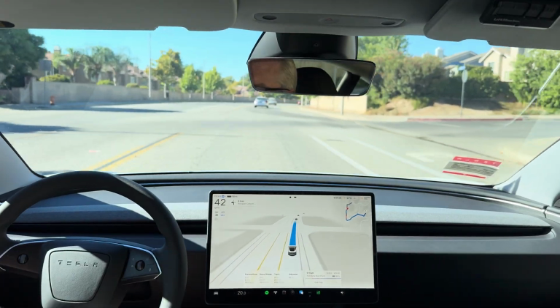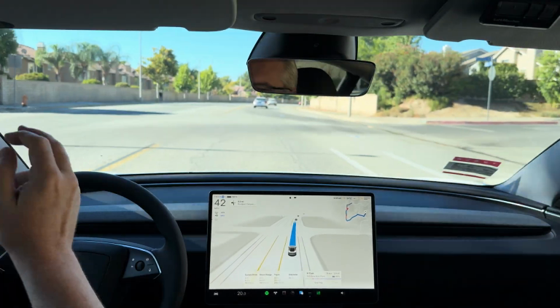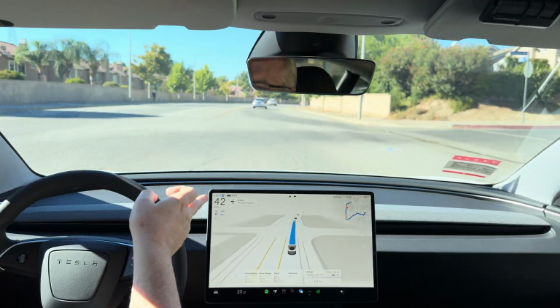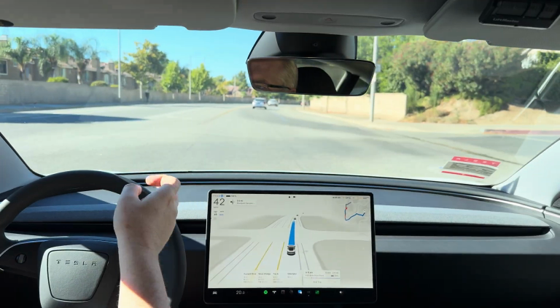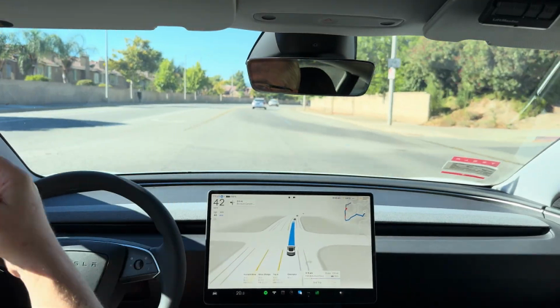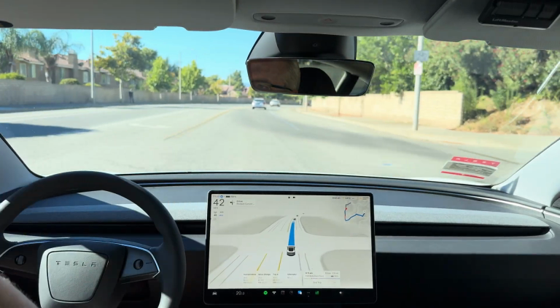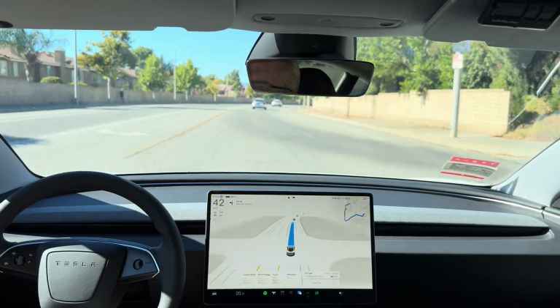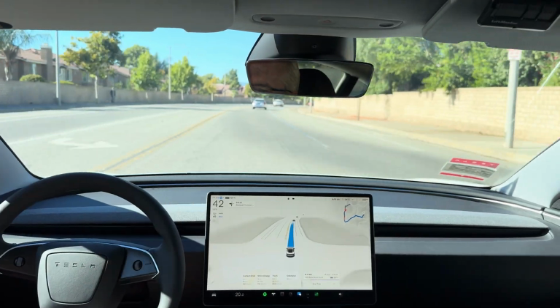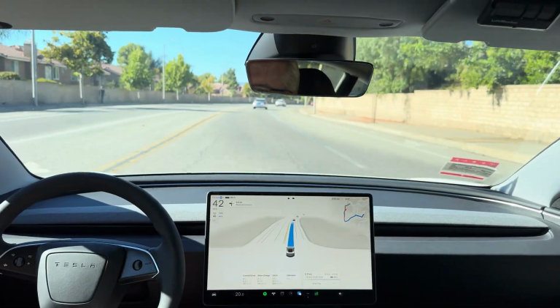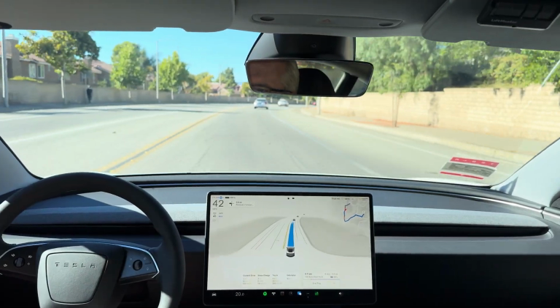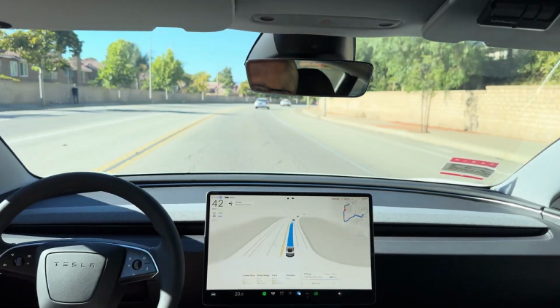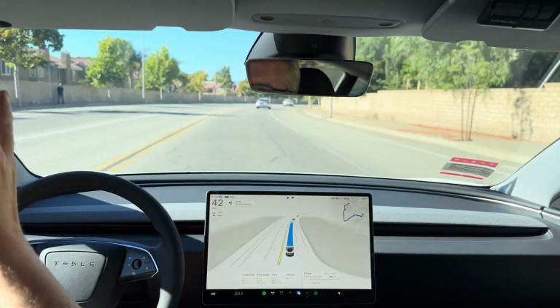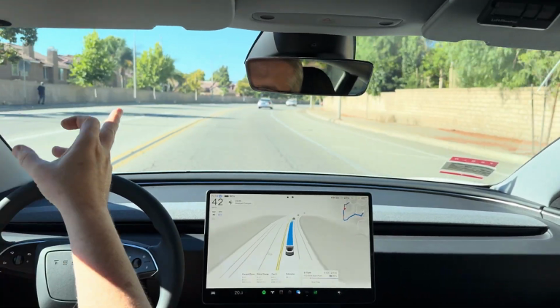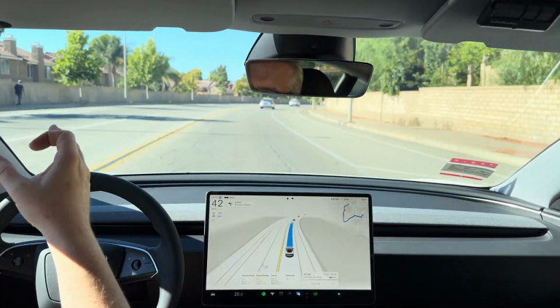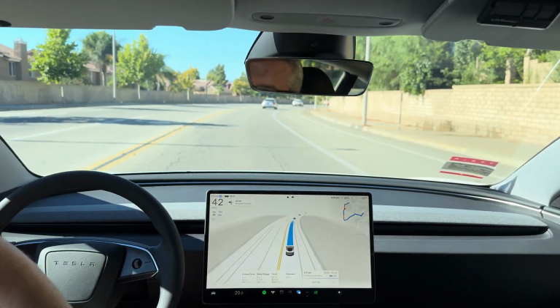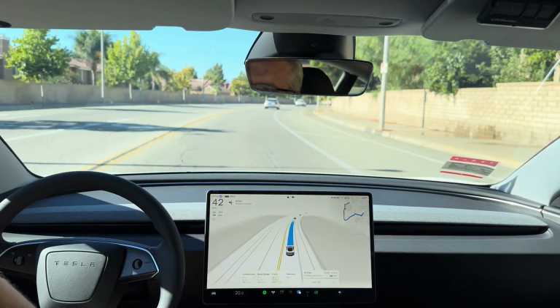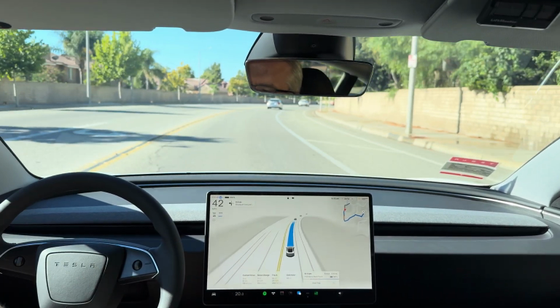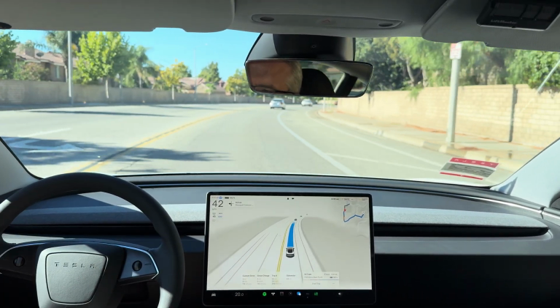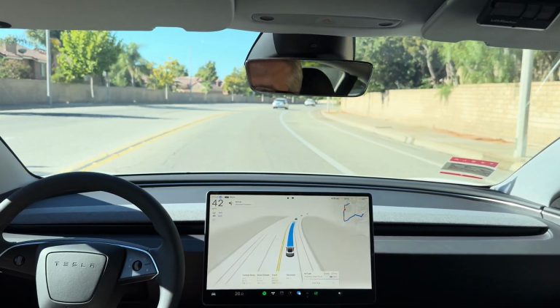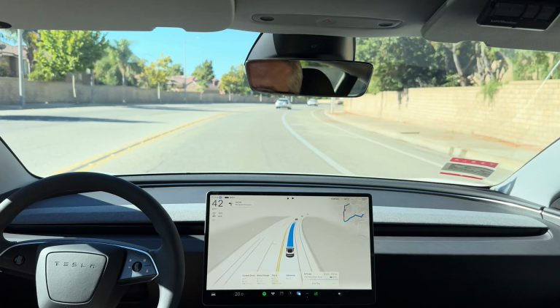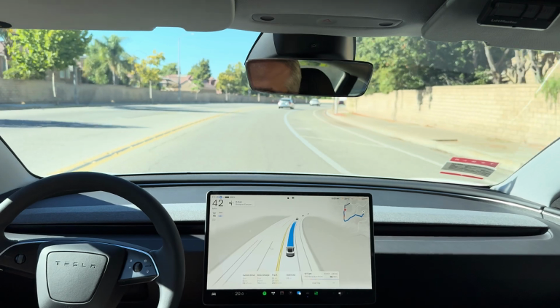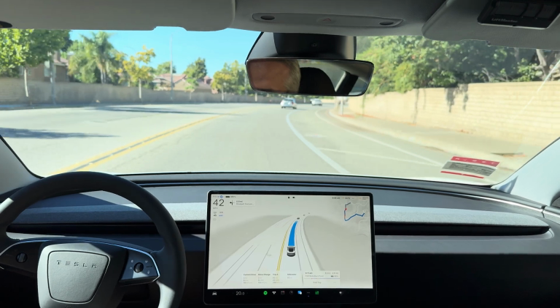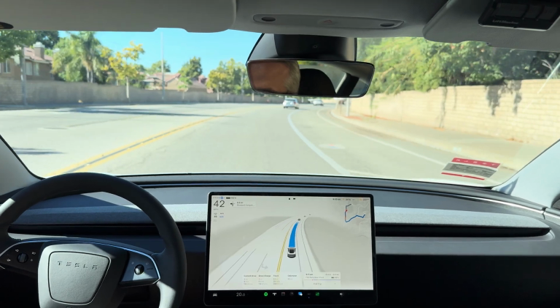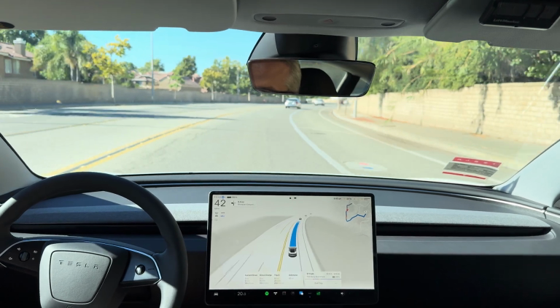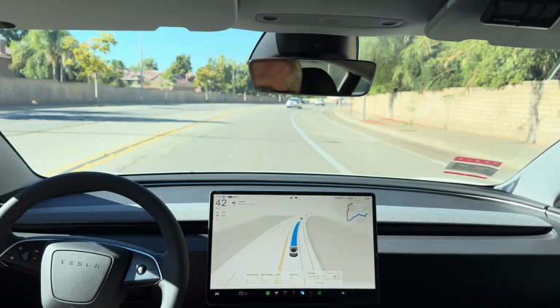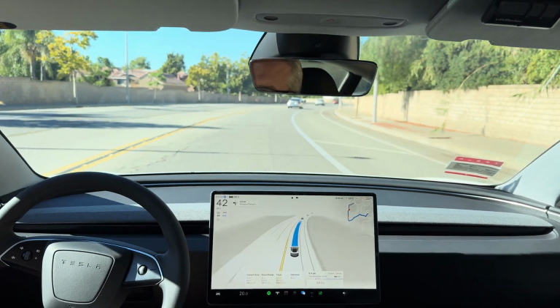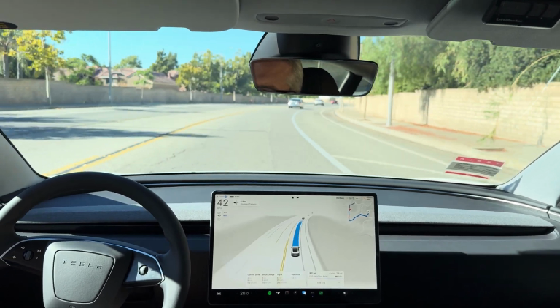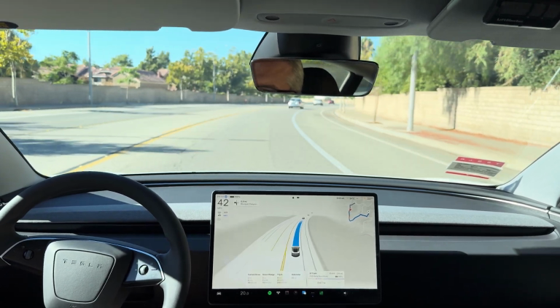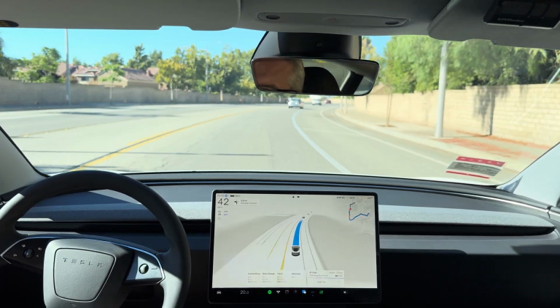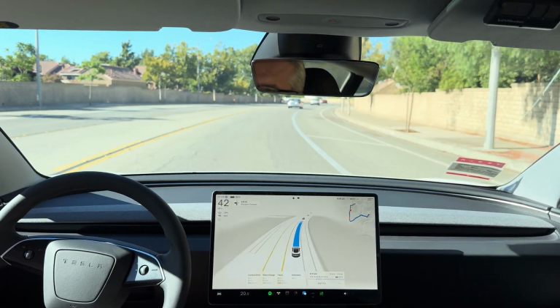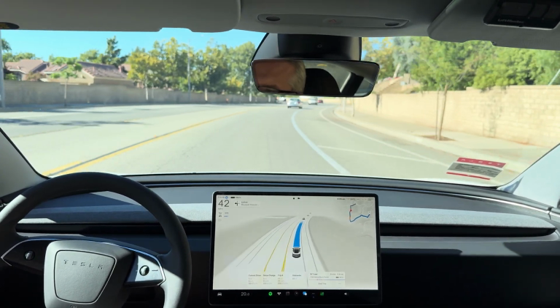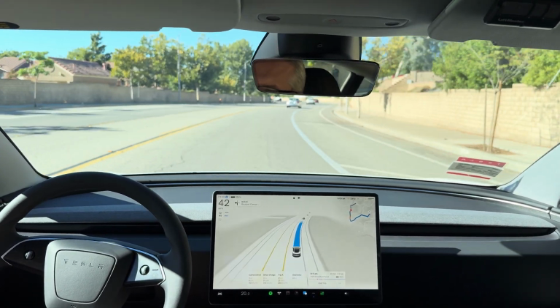I'd like to see it speed up a little bit. It's keeping a safe distance and that car appears to be doing about the same speed, so it's fine.